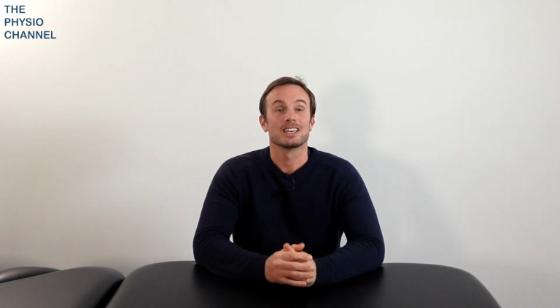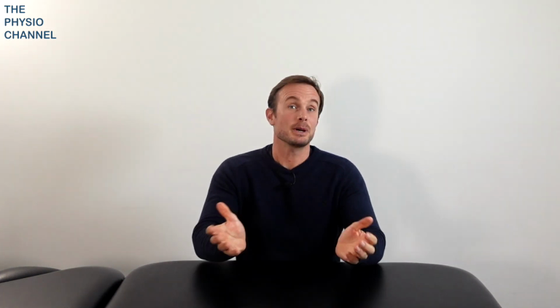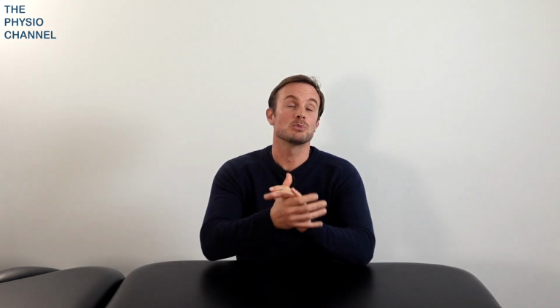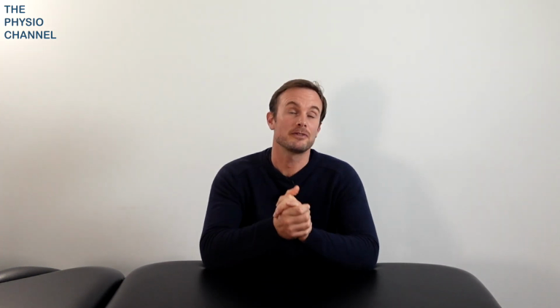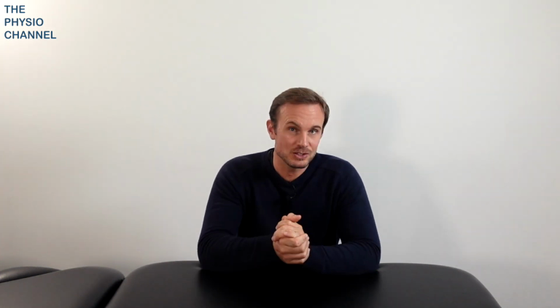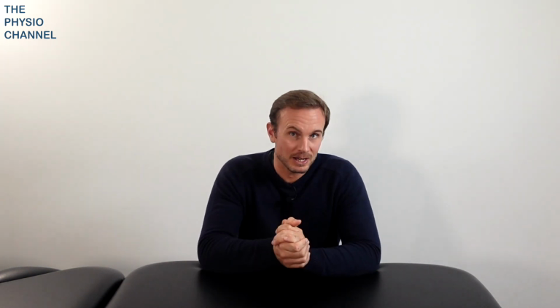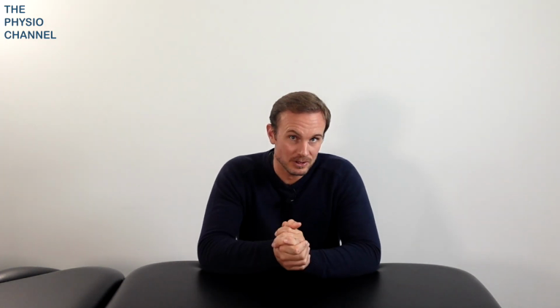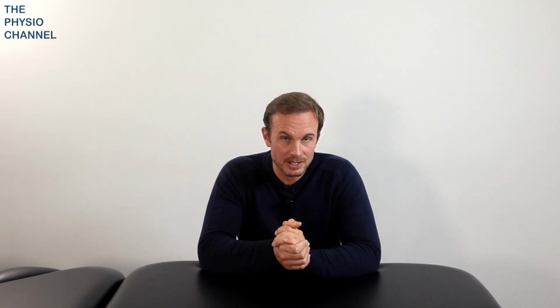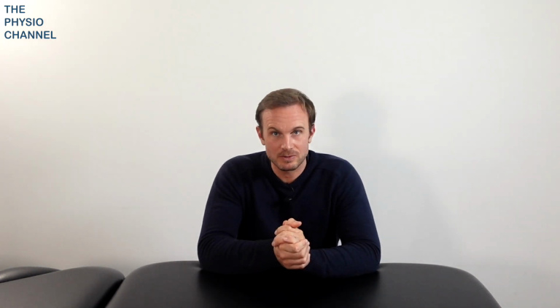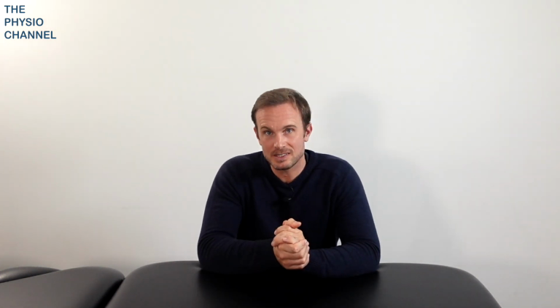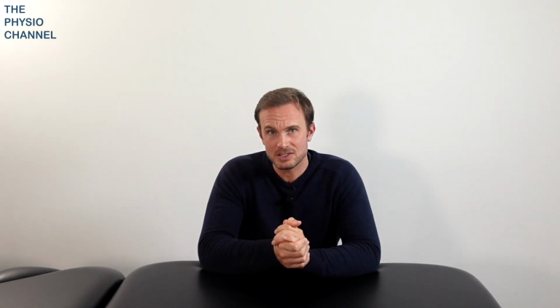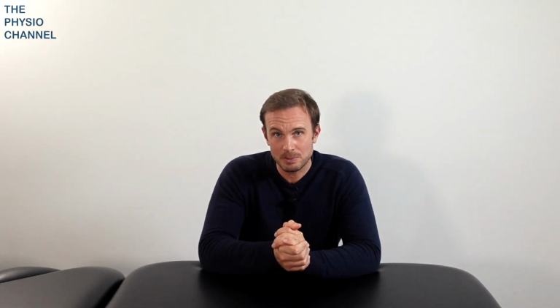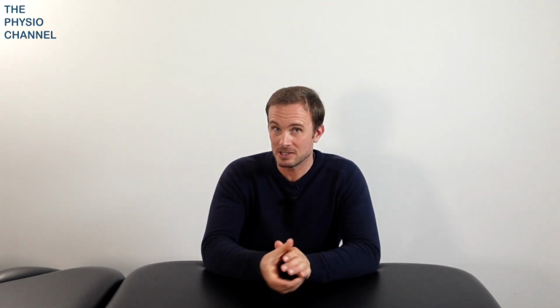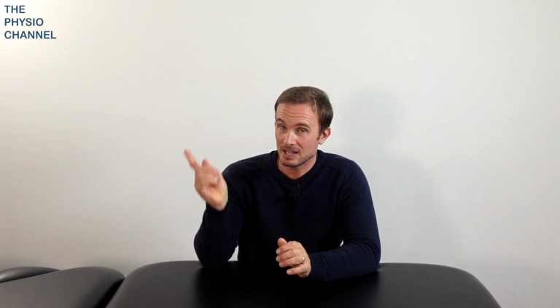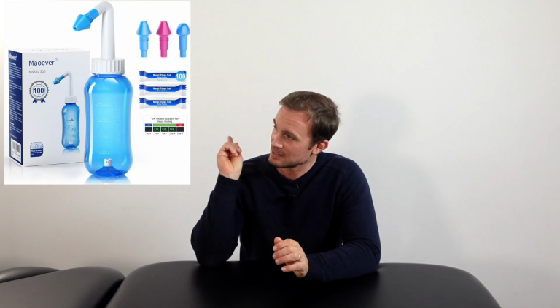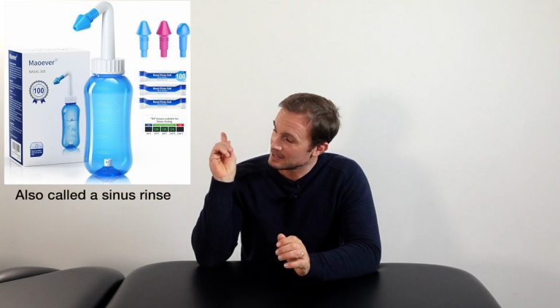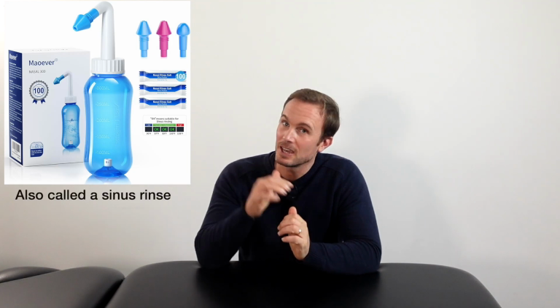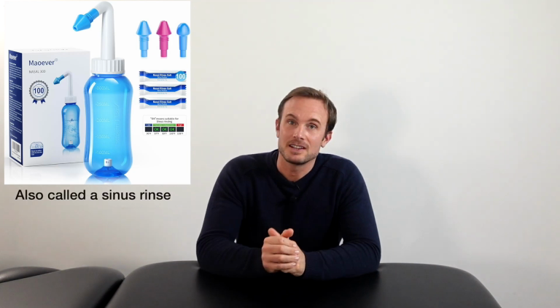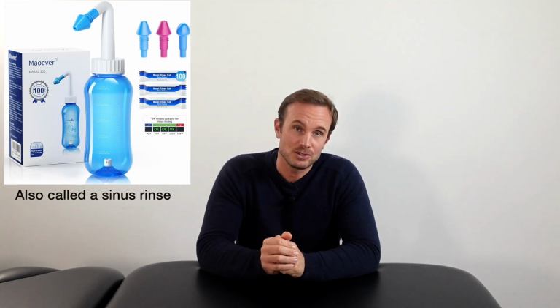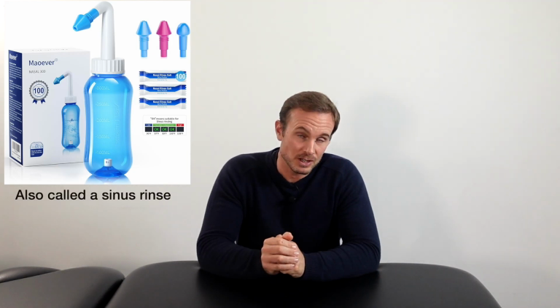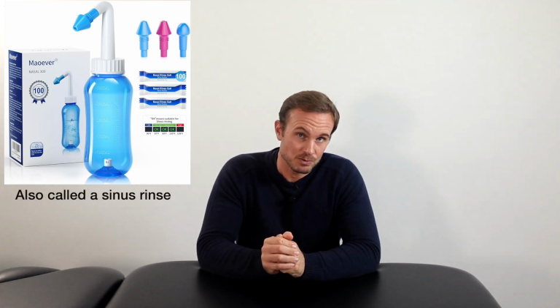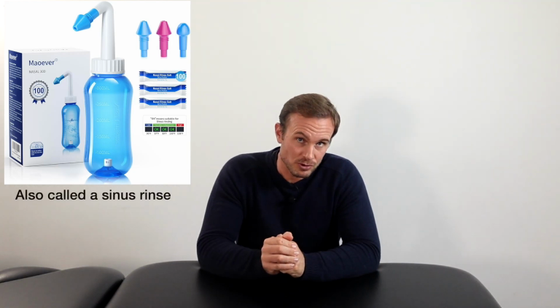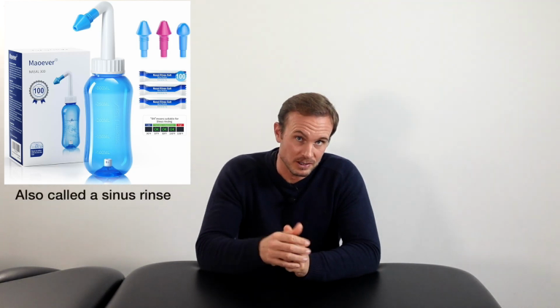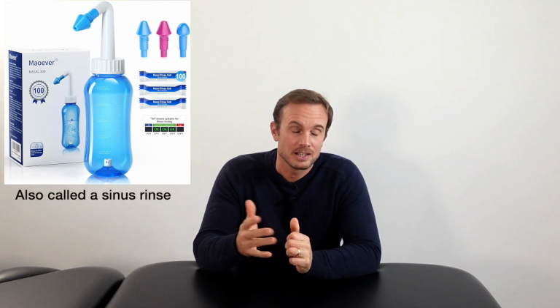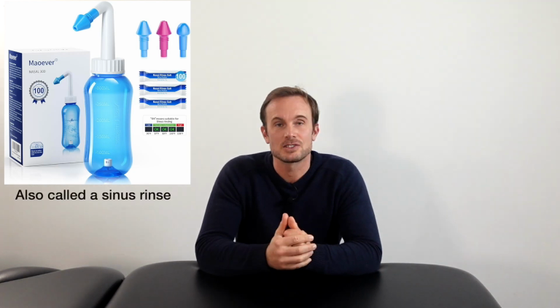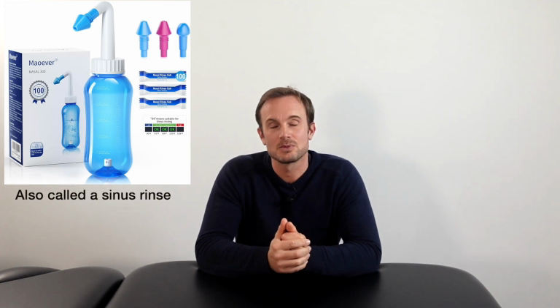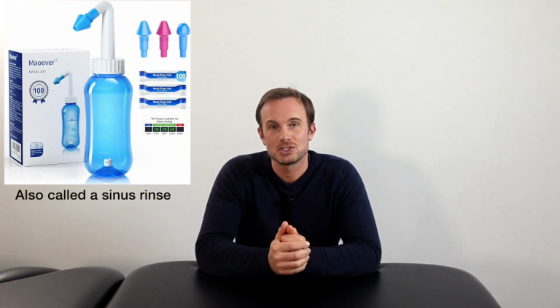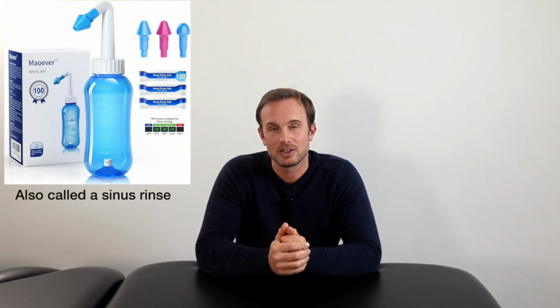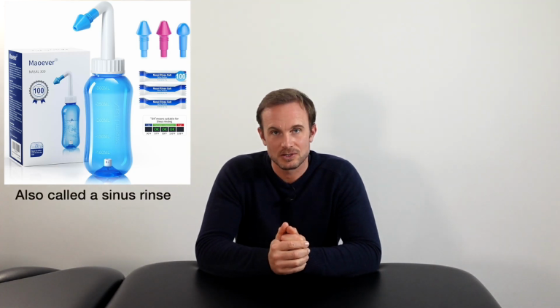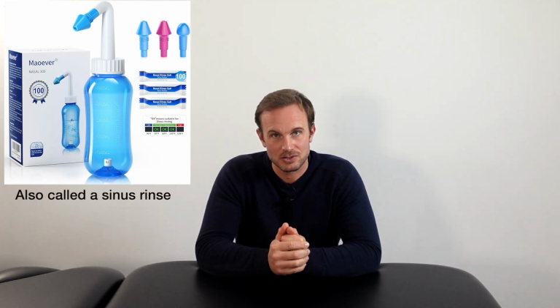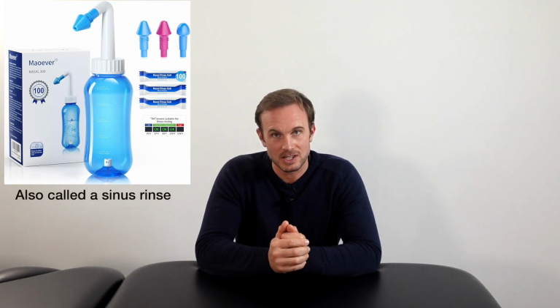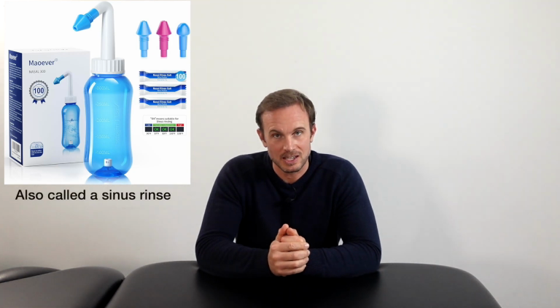A better and more professional way of doing the nasal rinse is to purchase an inexpensive nasal rinse product such as the one shown on the screen here.